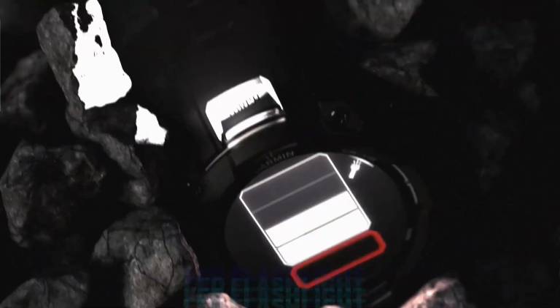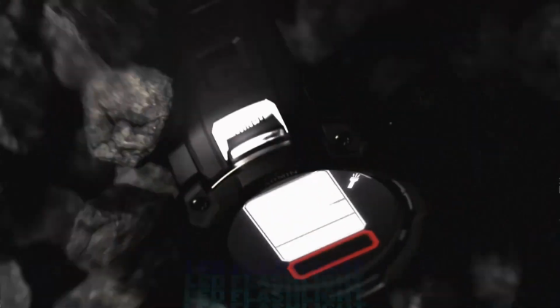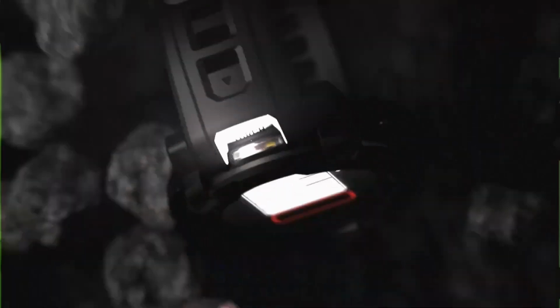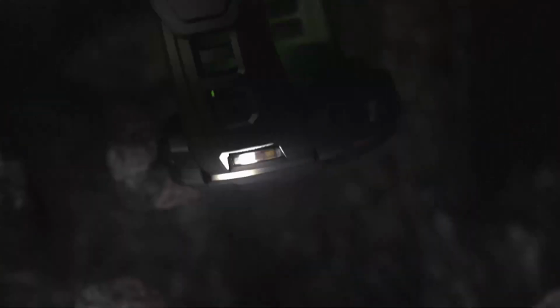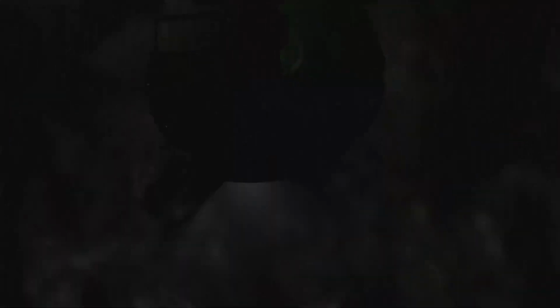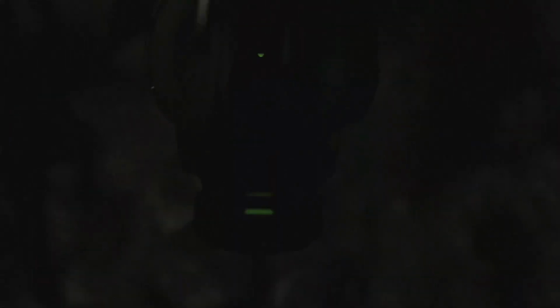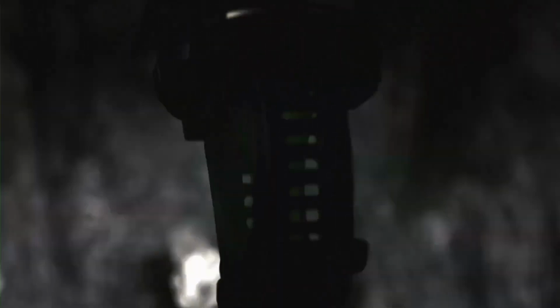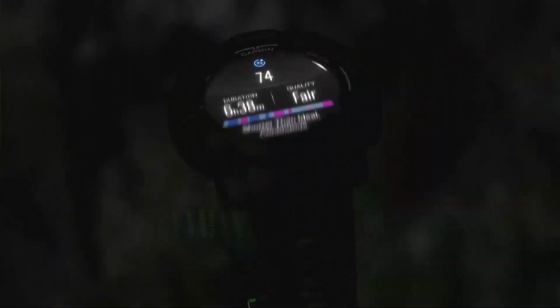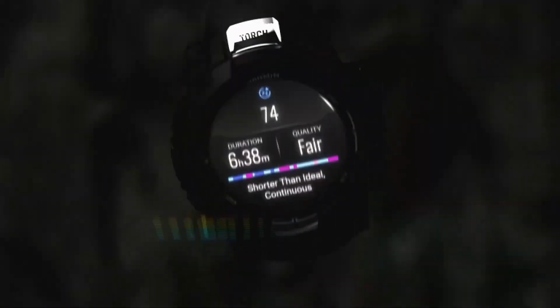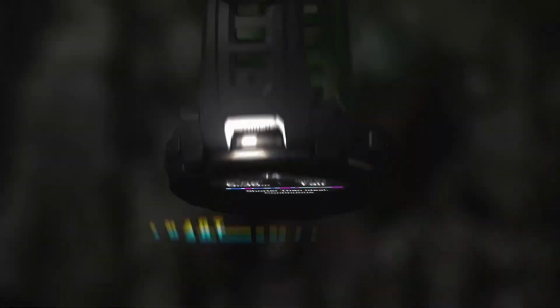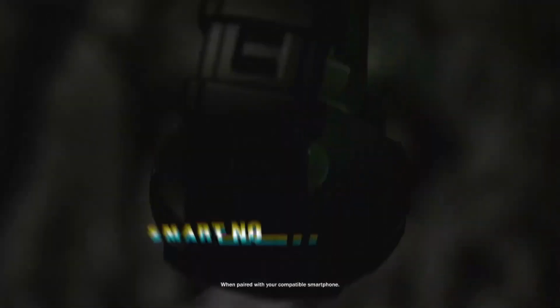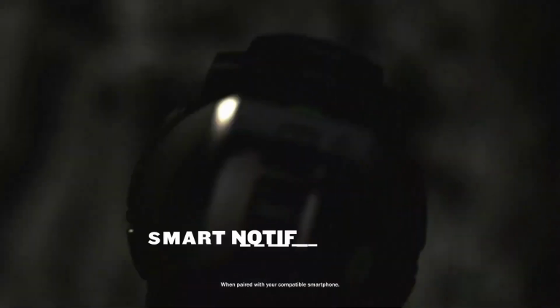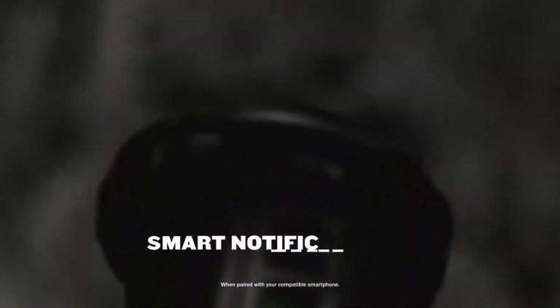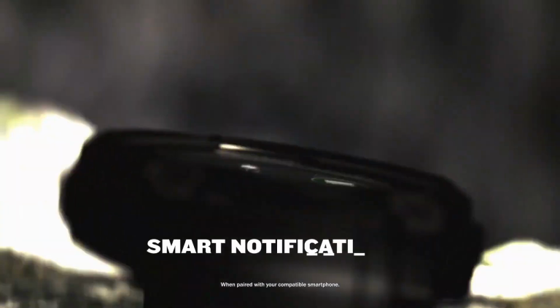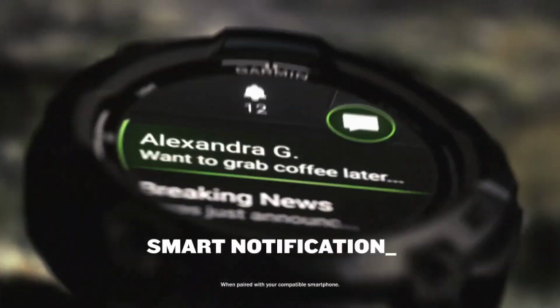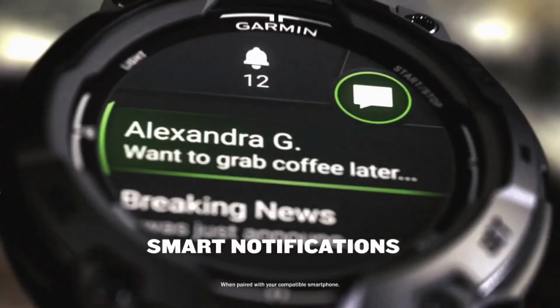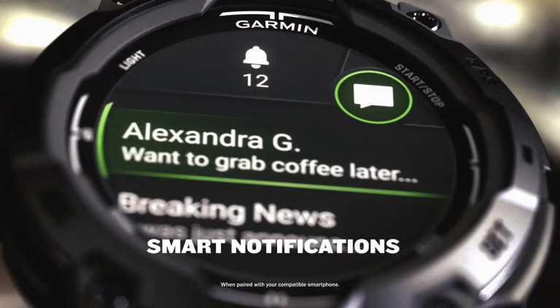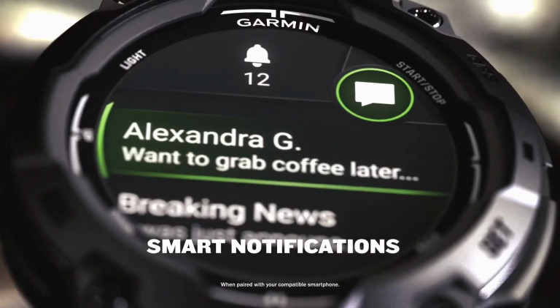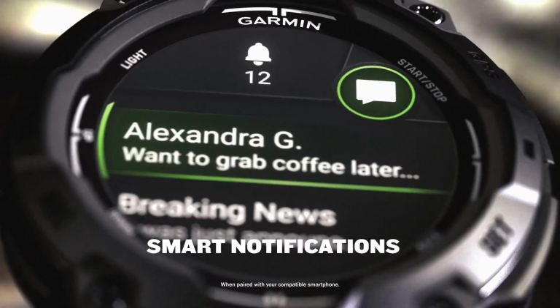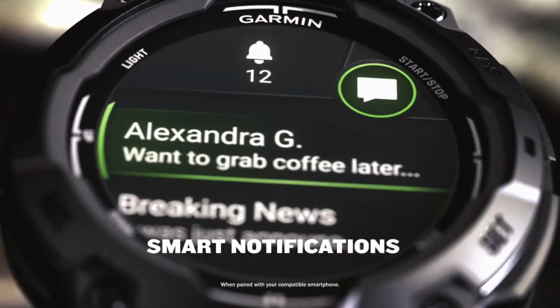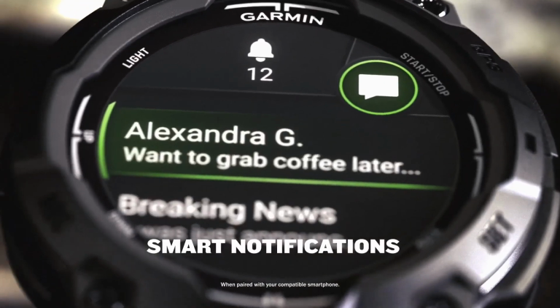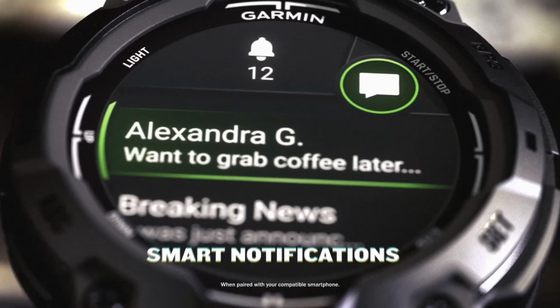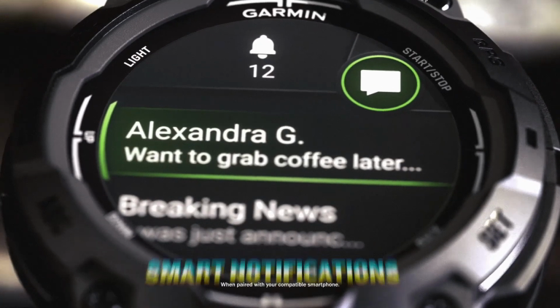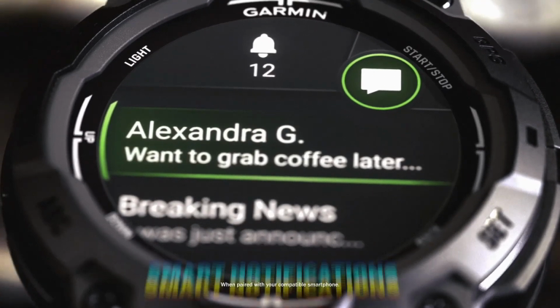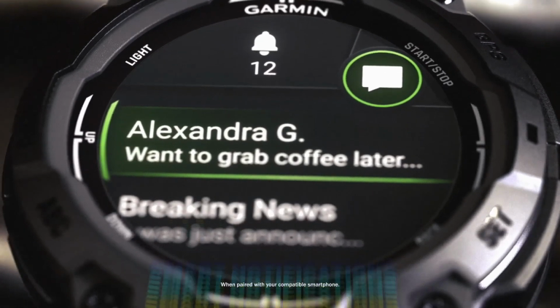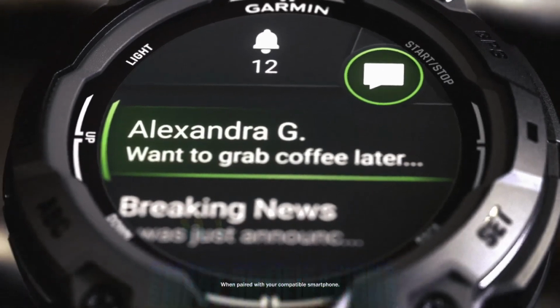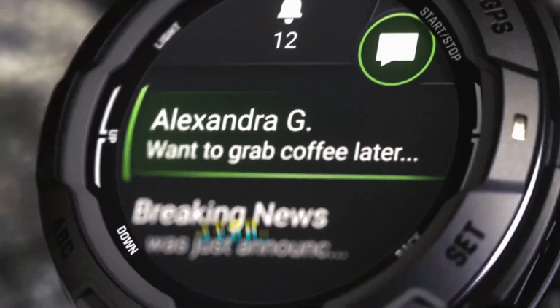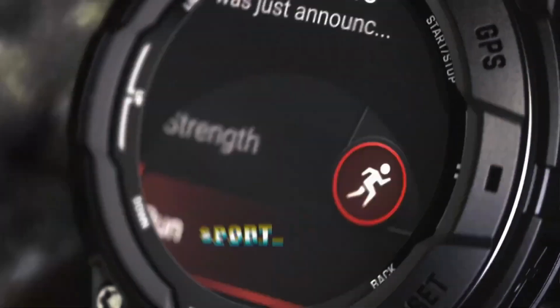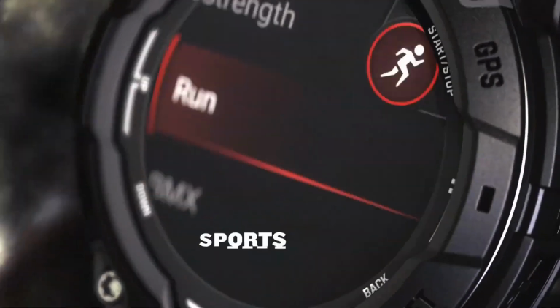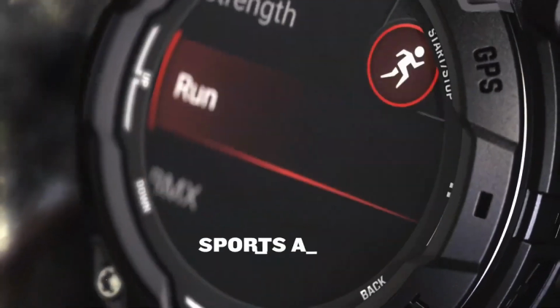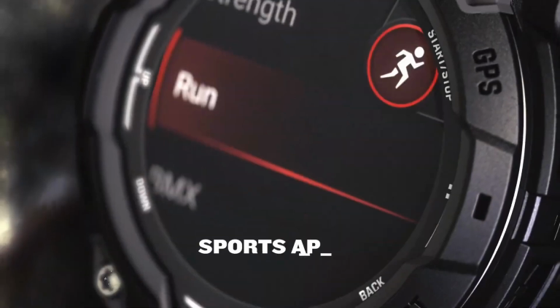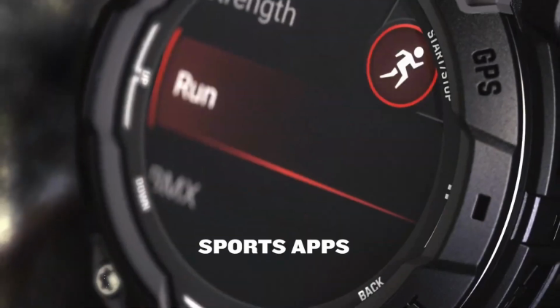So if you're considering buying a Fenix 8, it might be worth waiting to see what these new models bring.